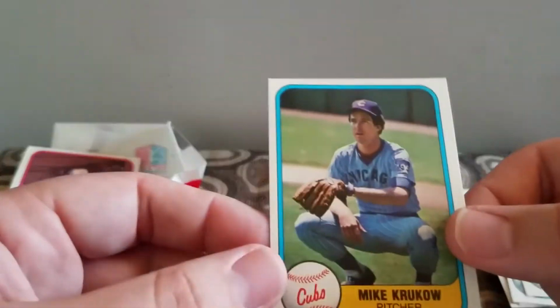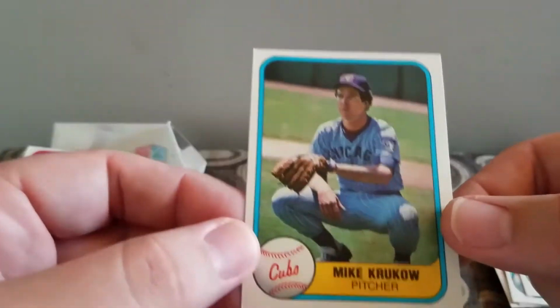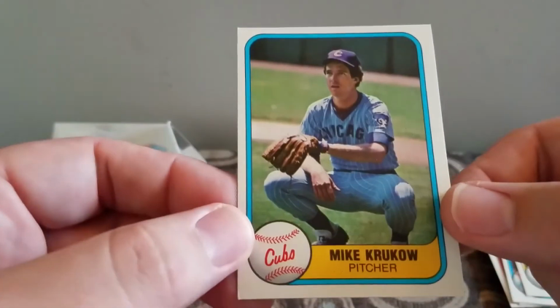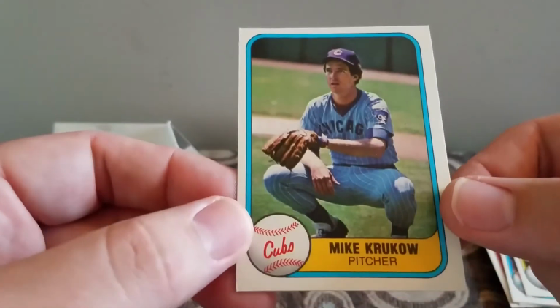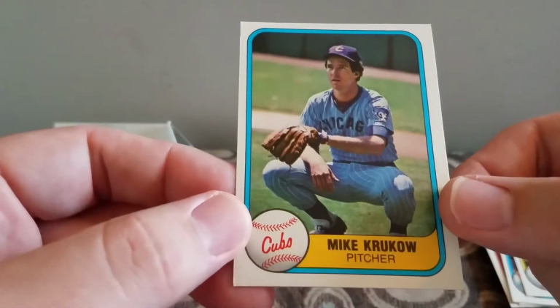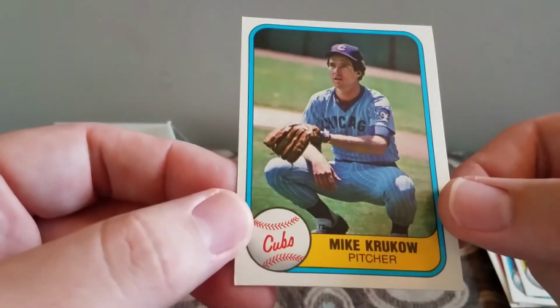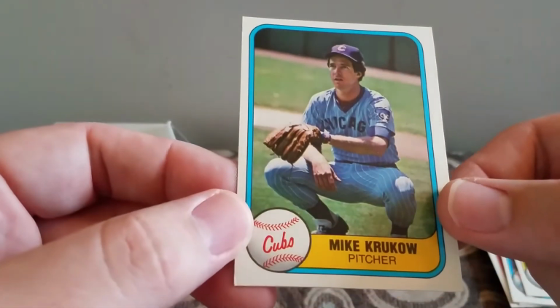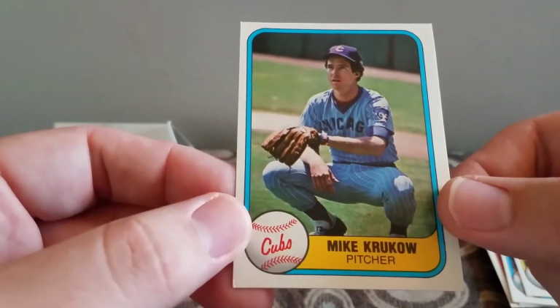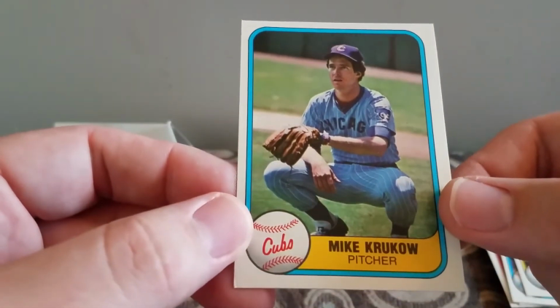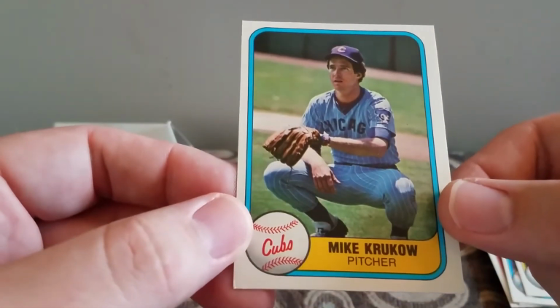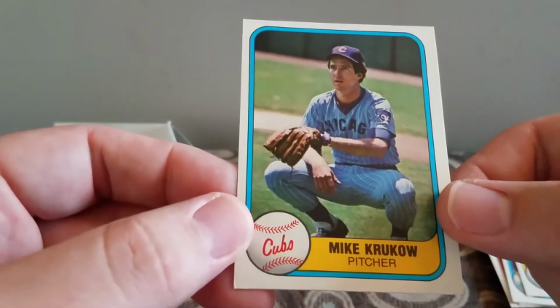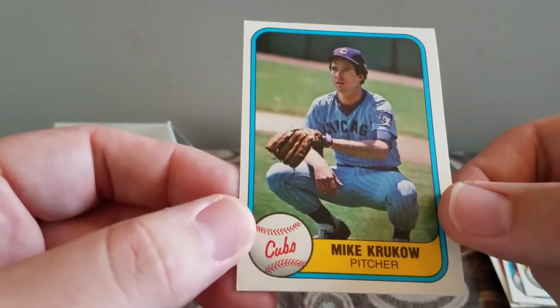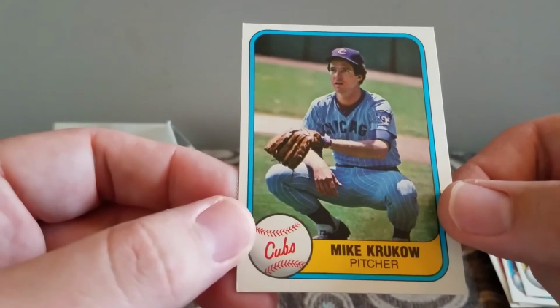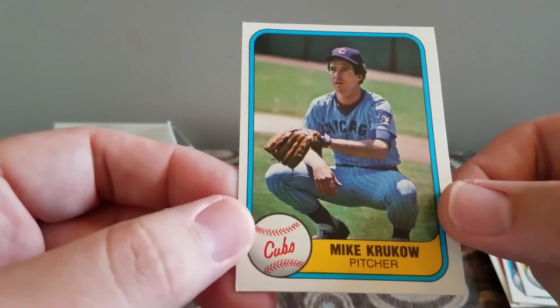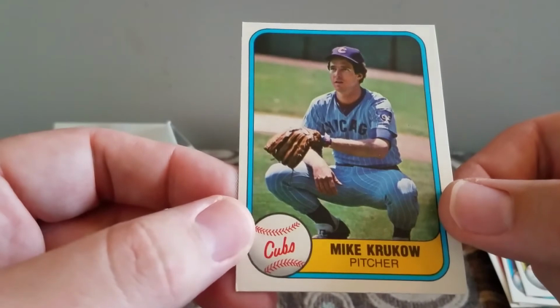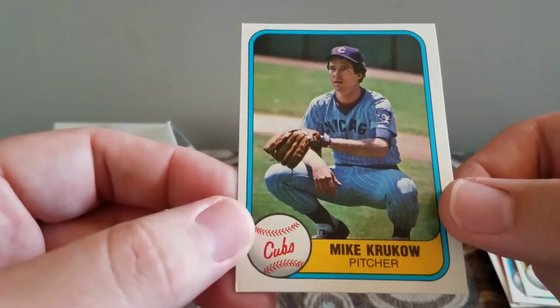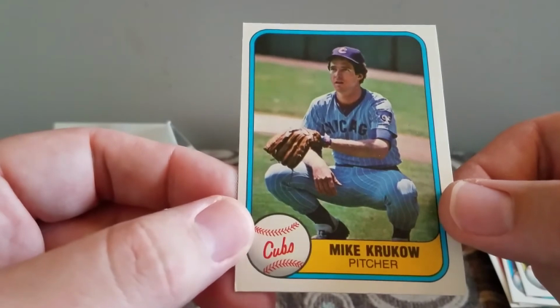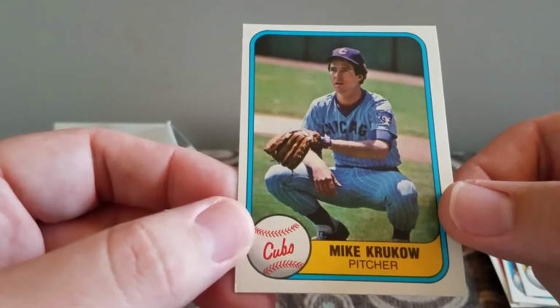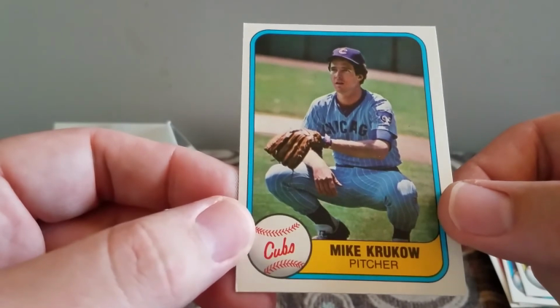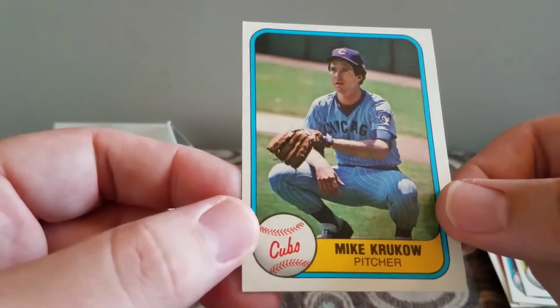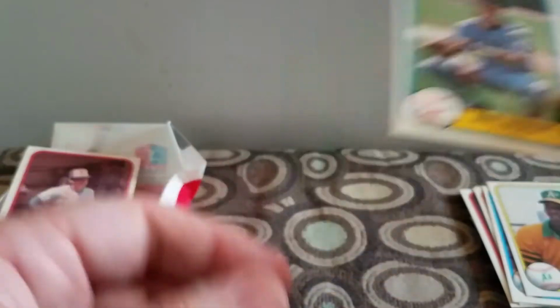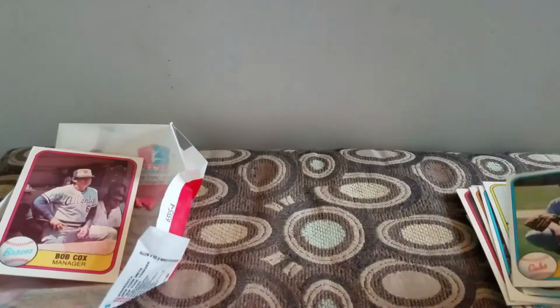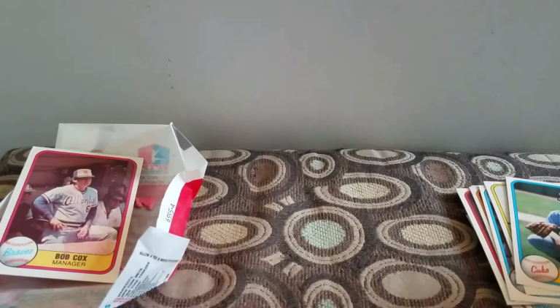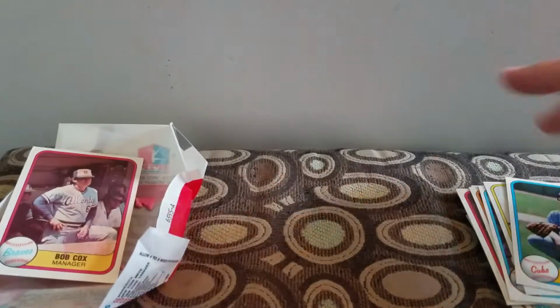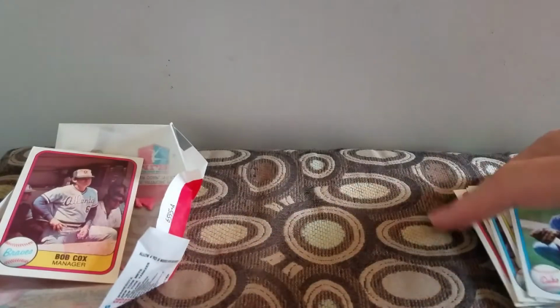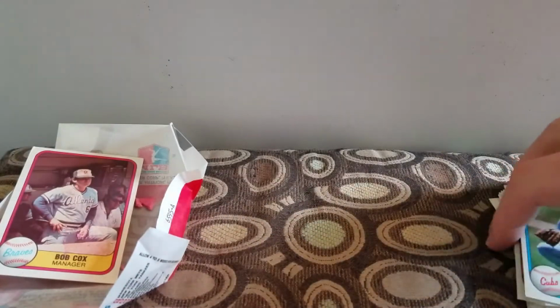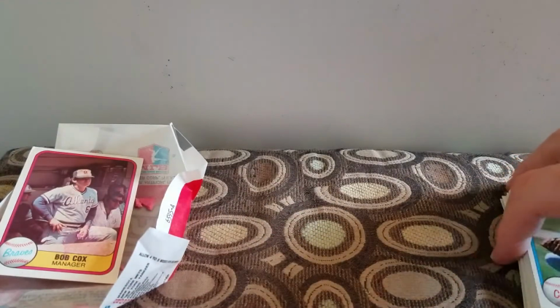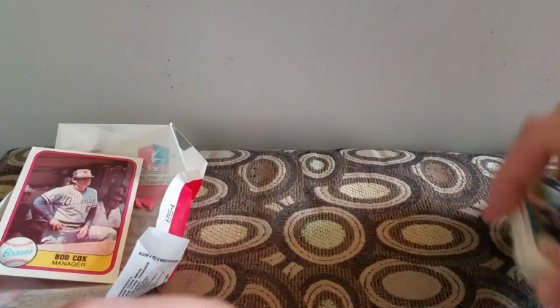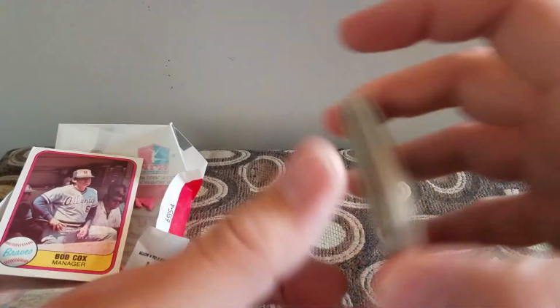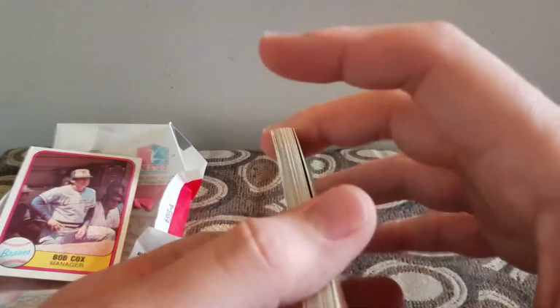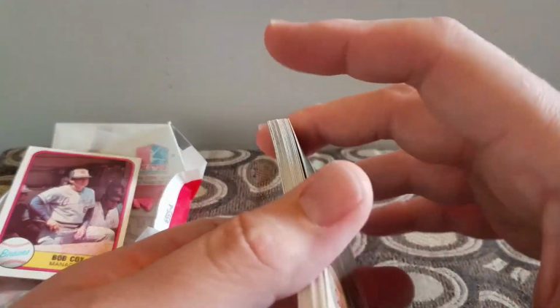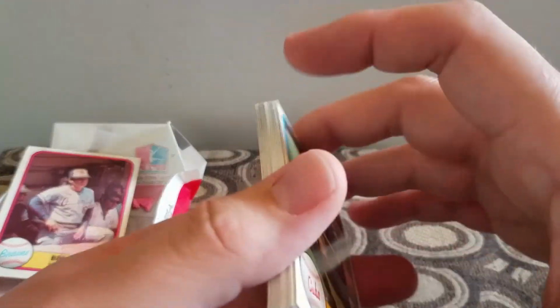And Mike Kruko. That is a 1981 Fleer pack.